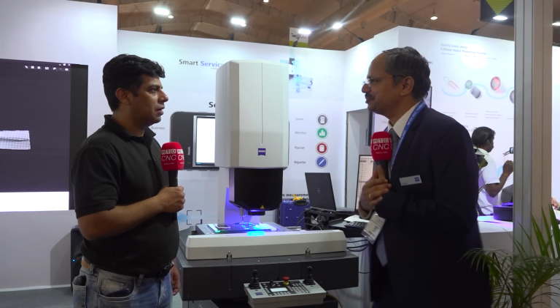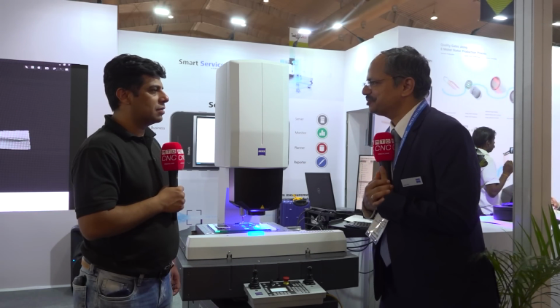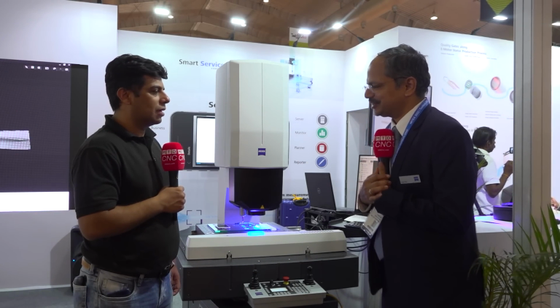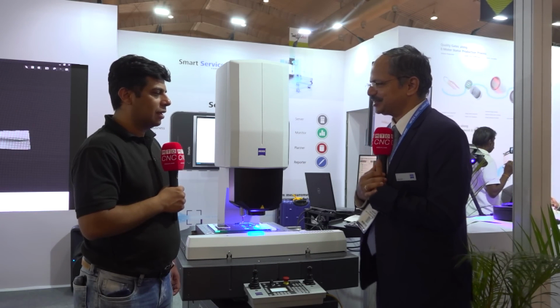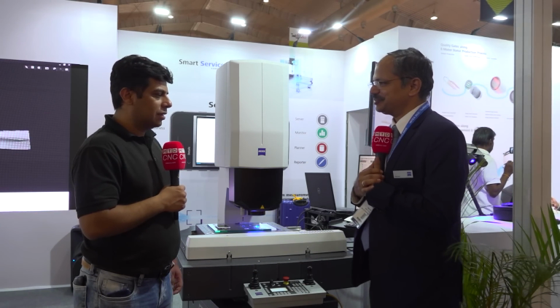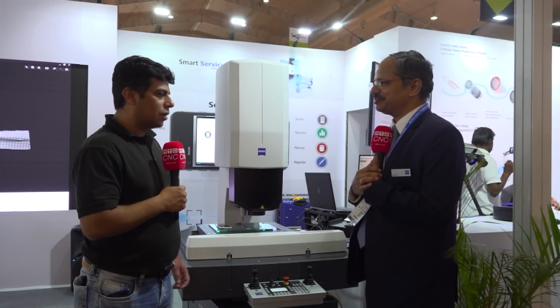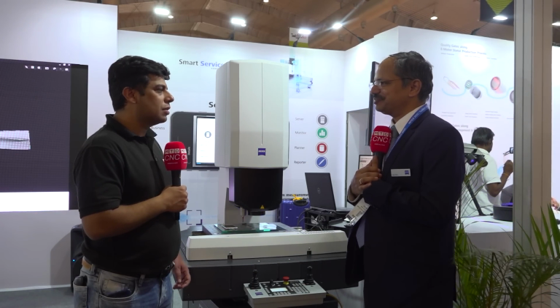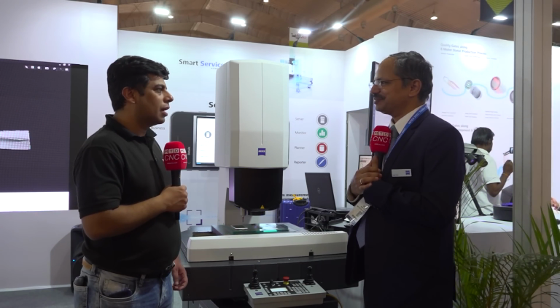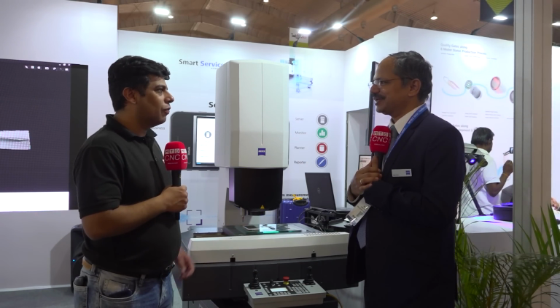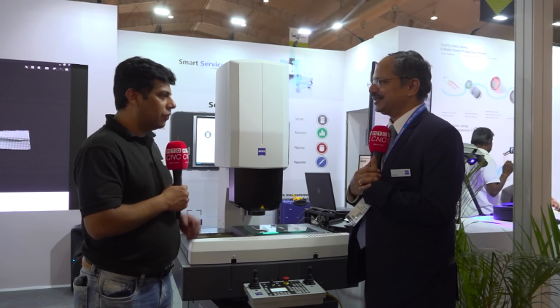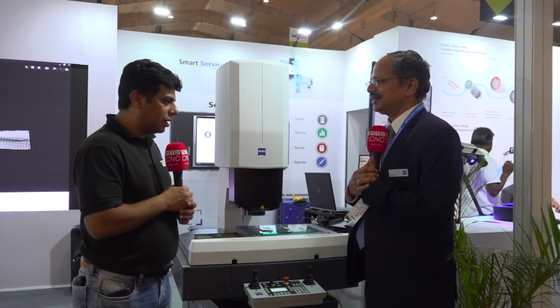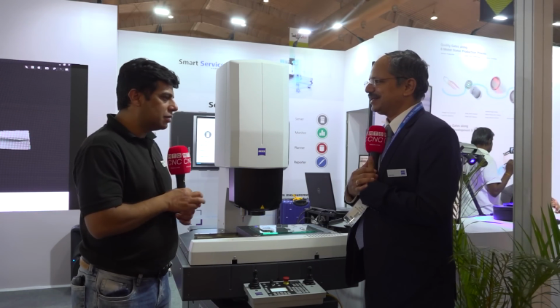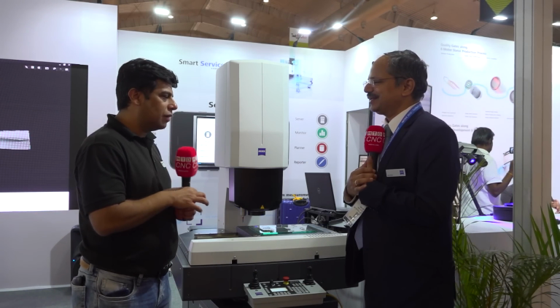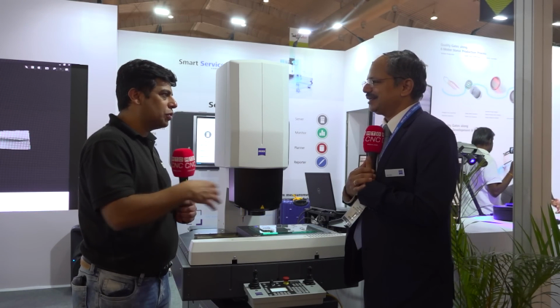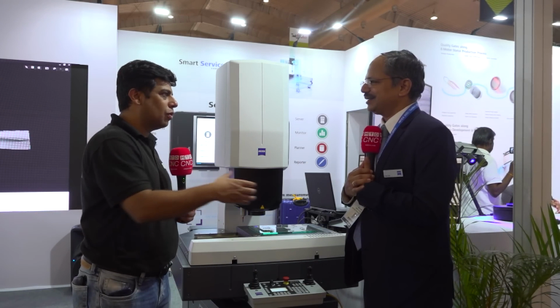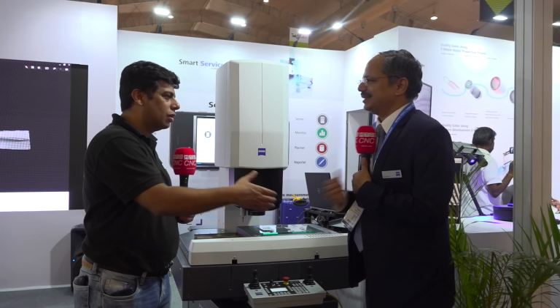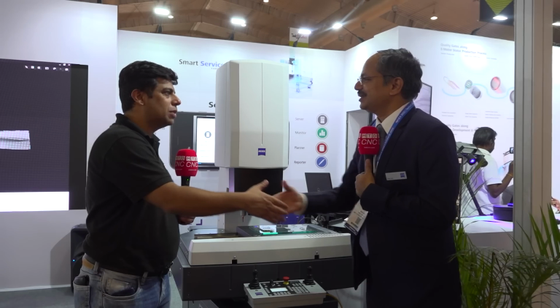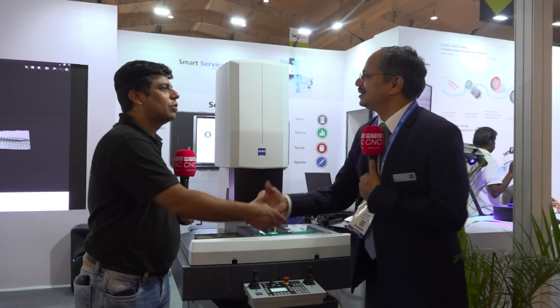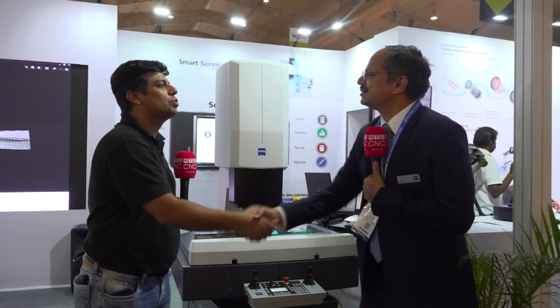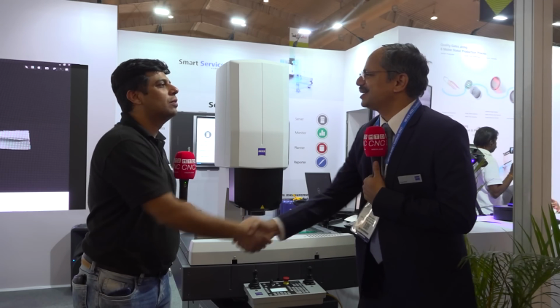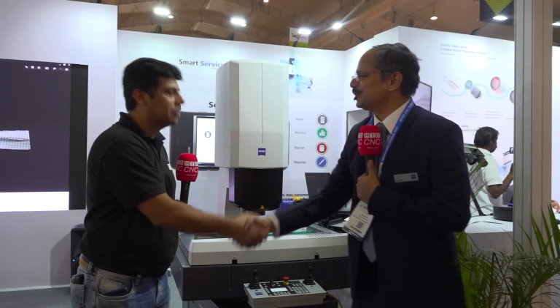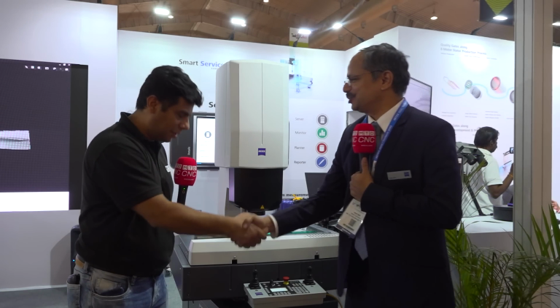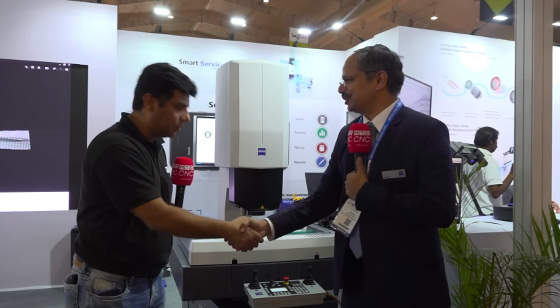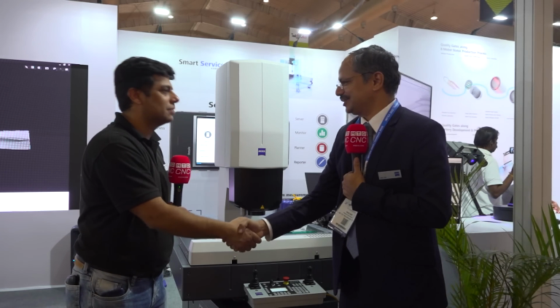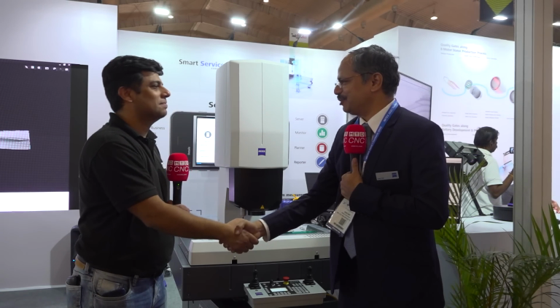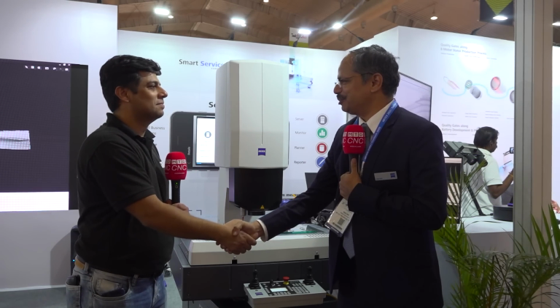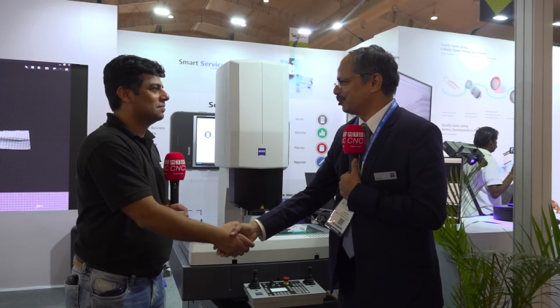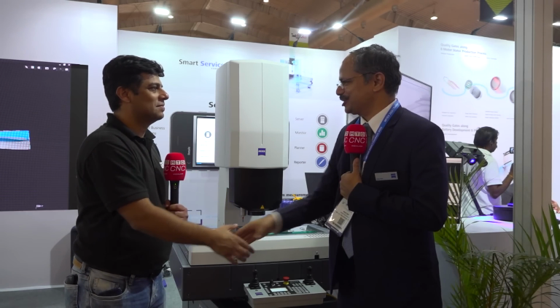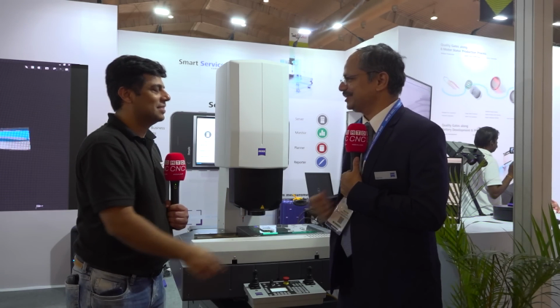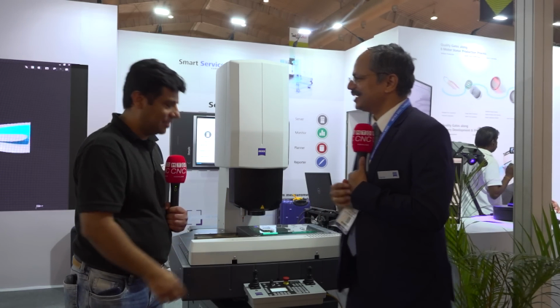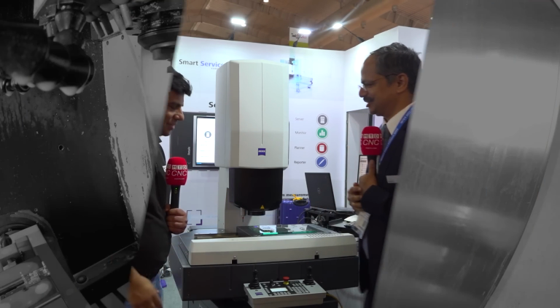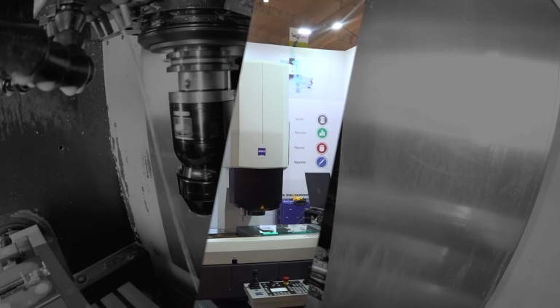Fantastic. Thank you, sir. Thank you for inviting us here. Wish you all the best for the show. Thanks a lot for giving me the opportunity.